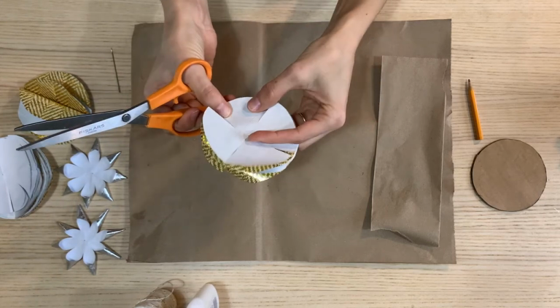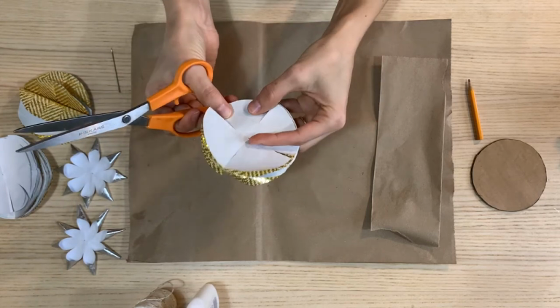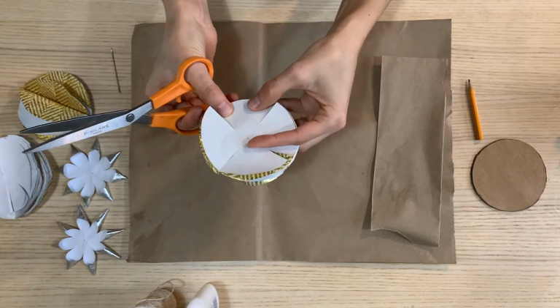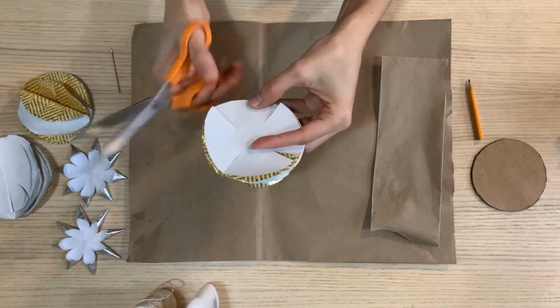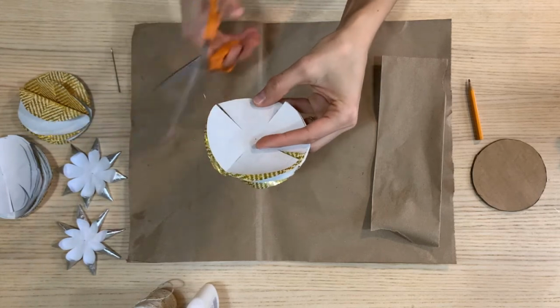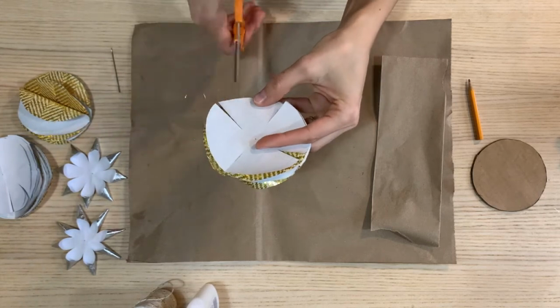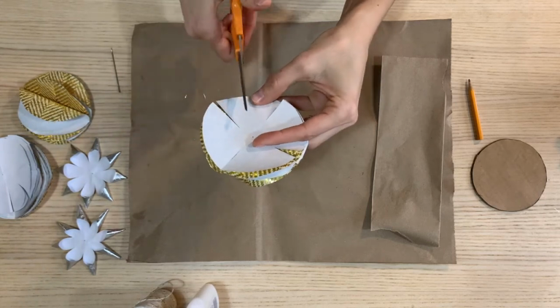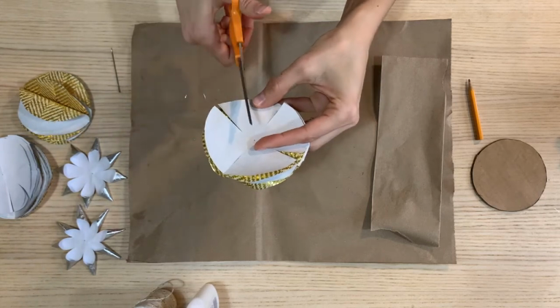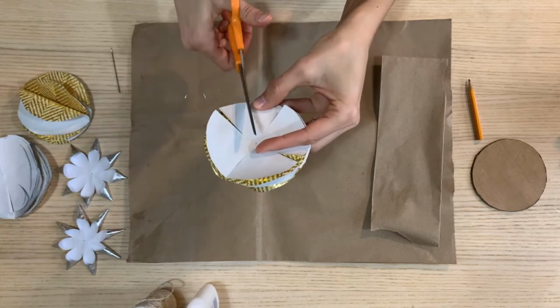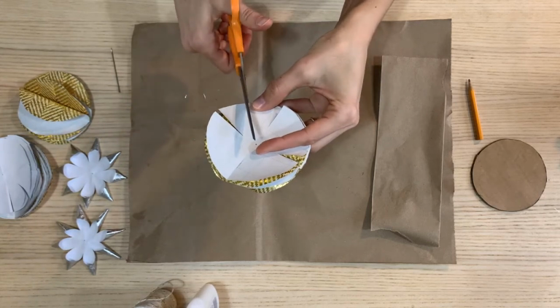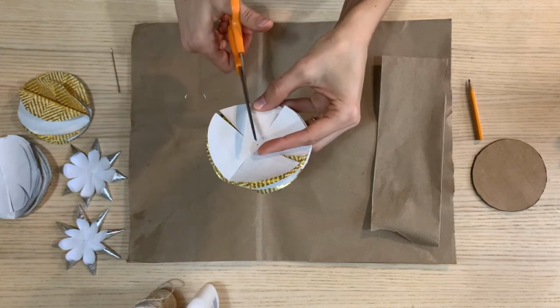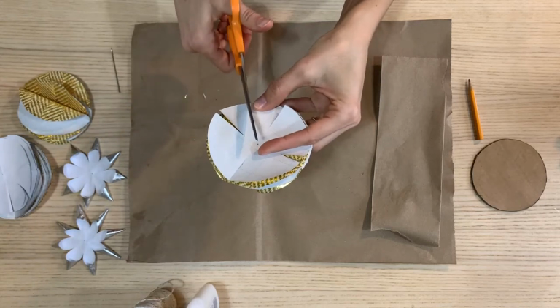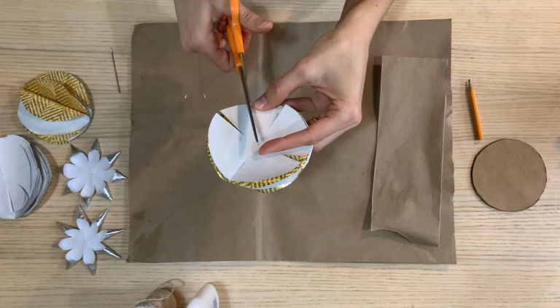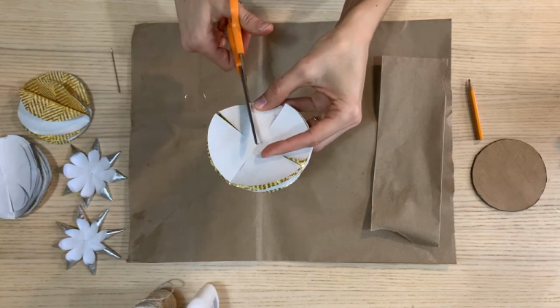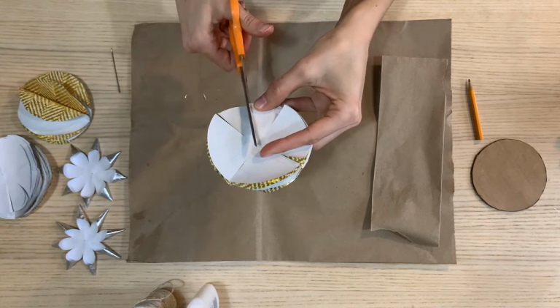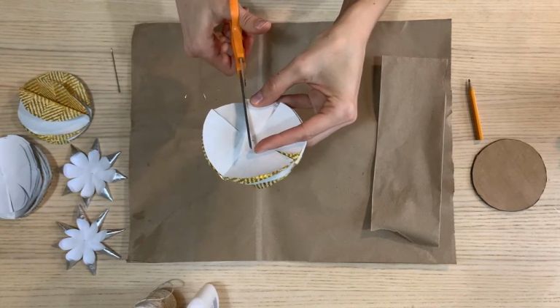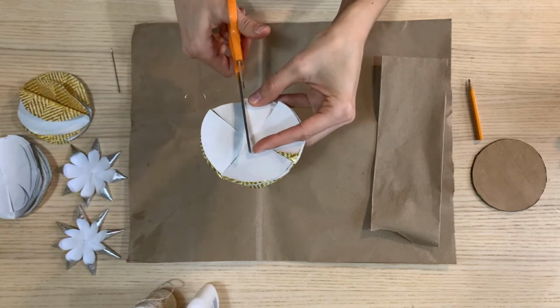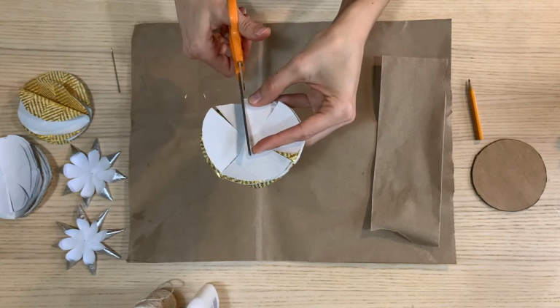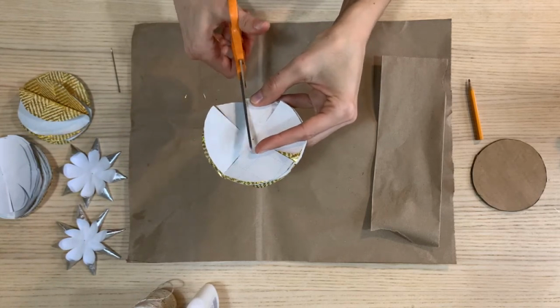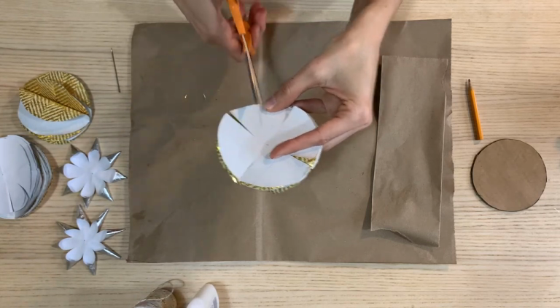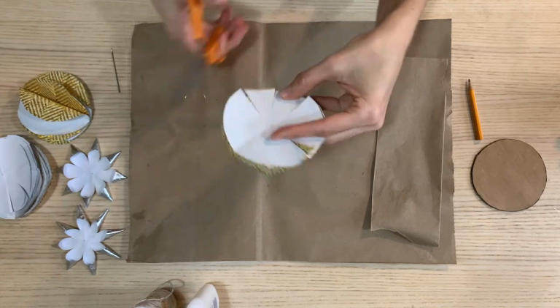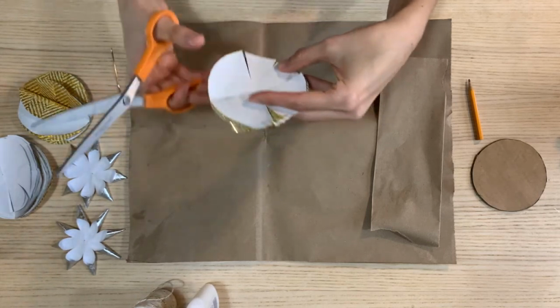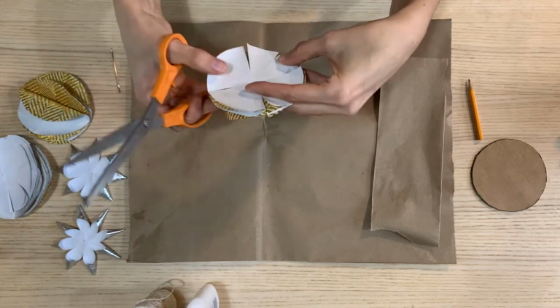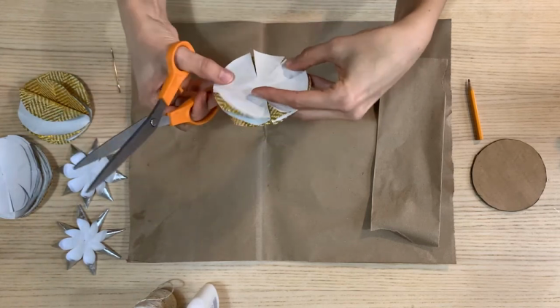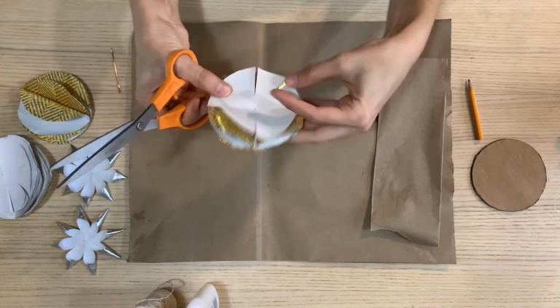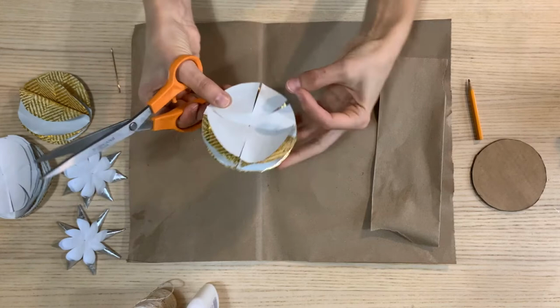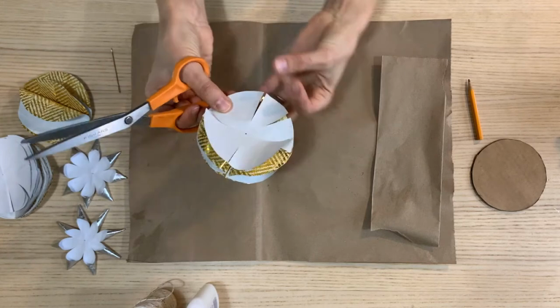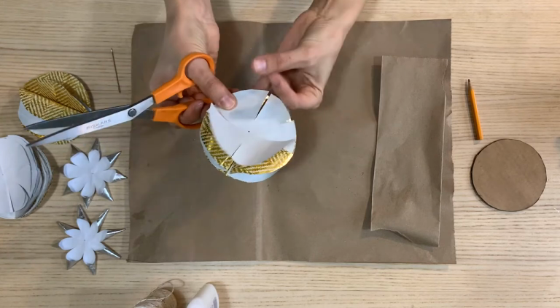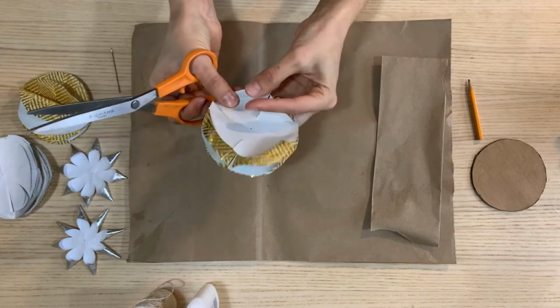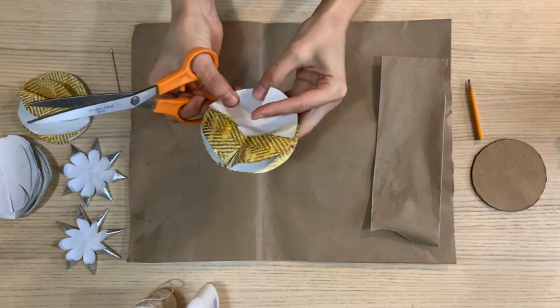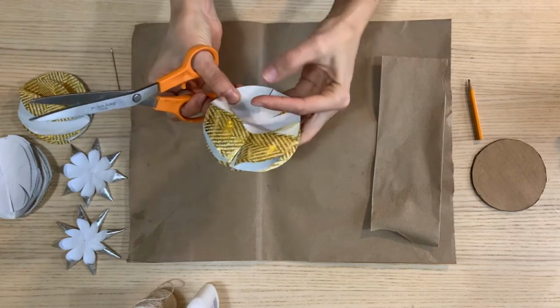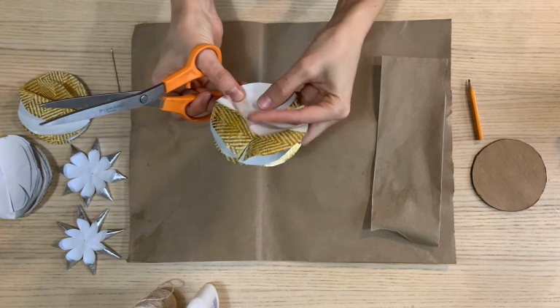And then you're going to go in between each one. Just eye it as evenly as you can.